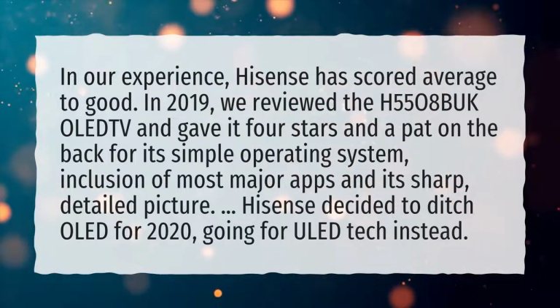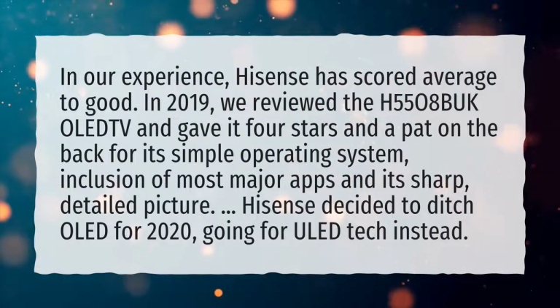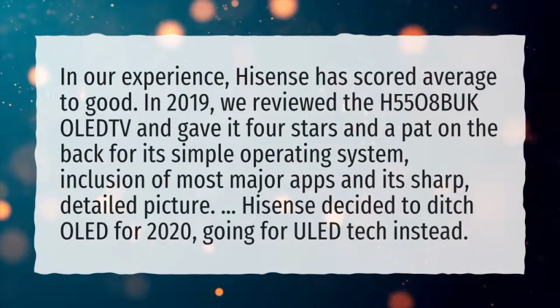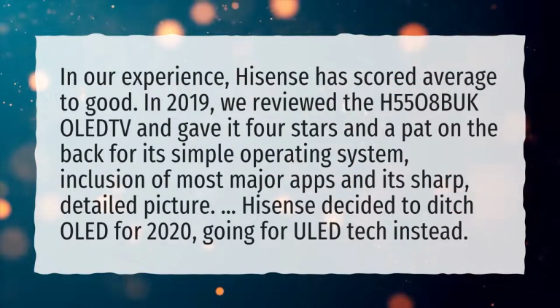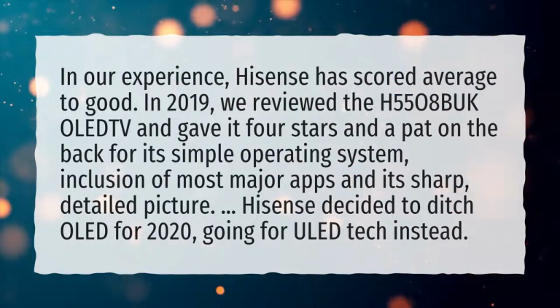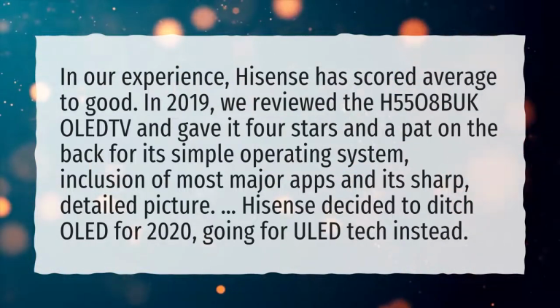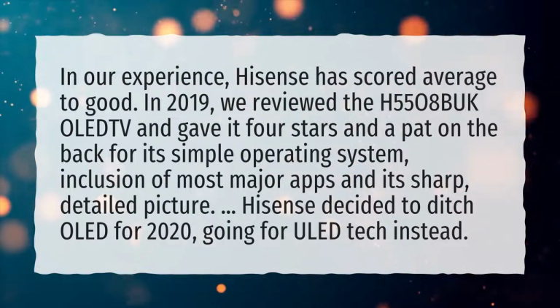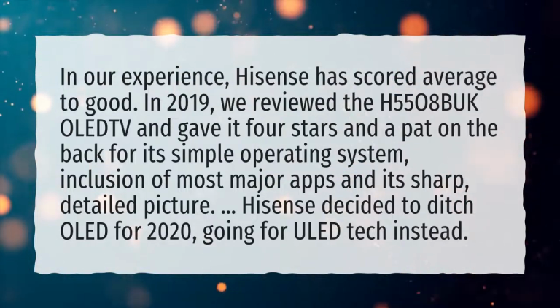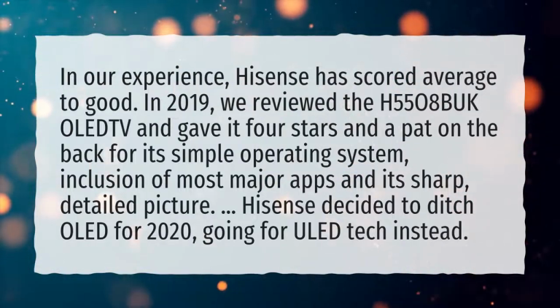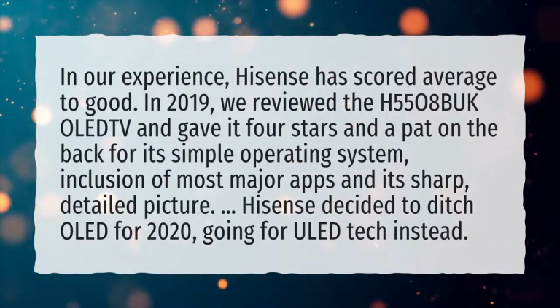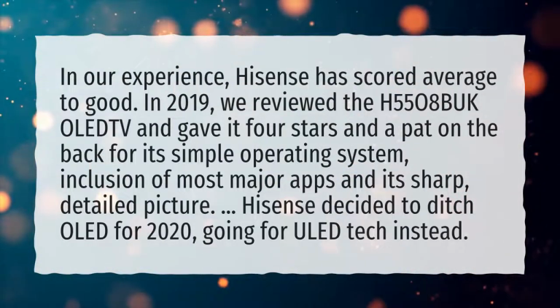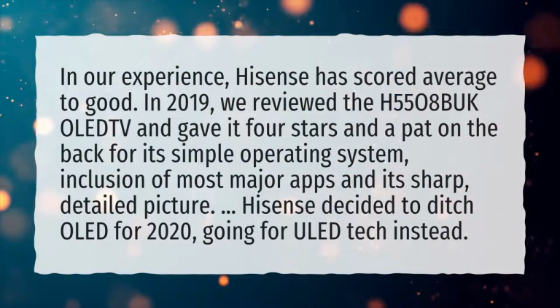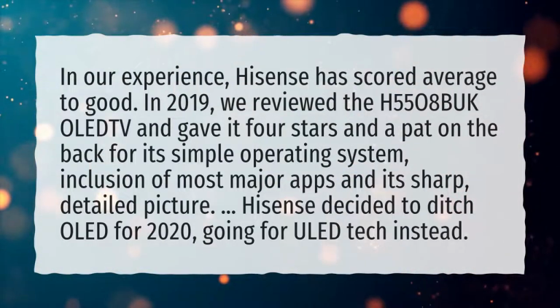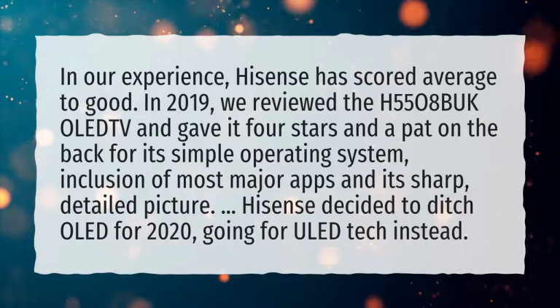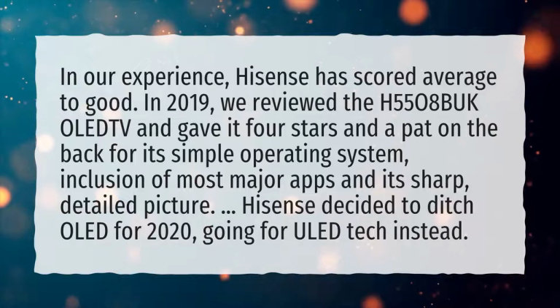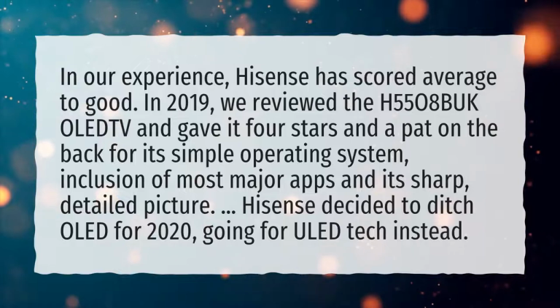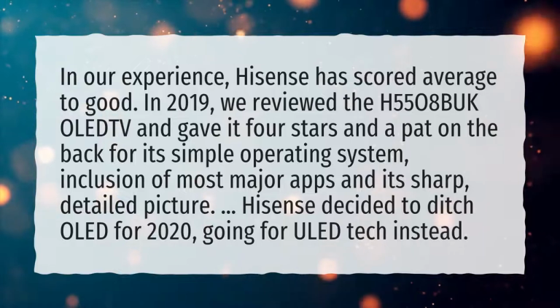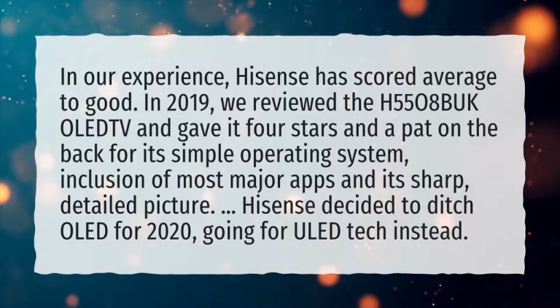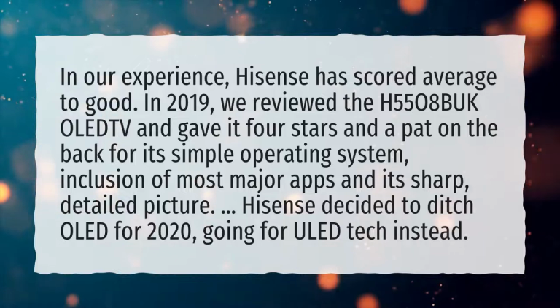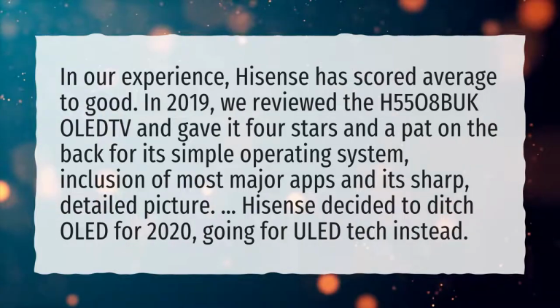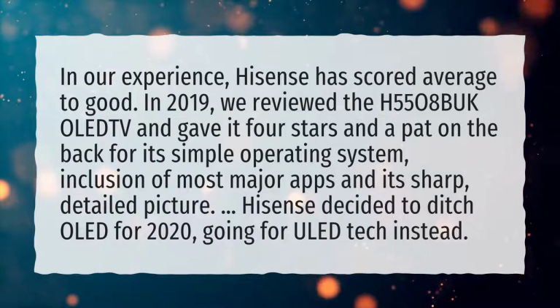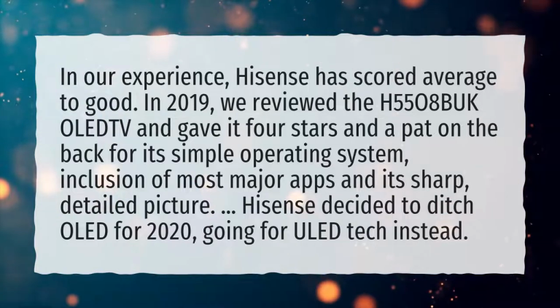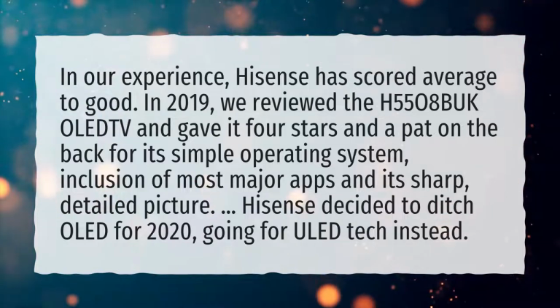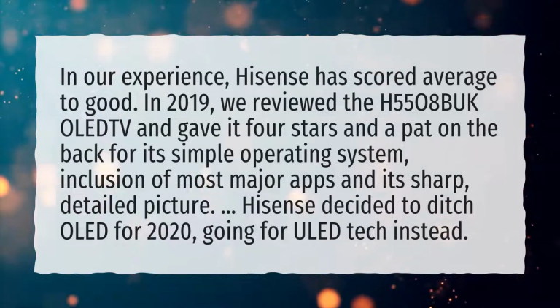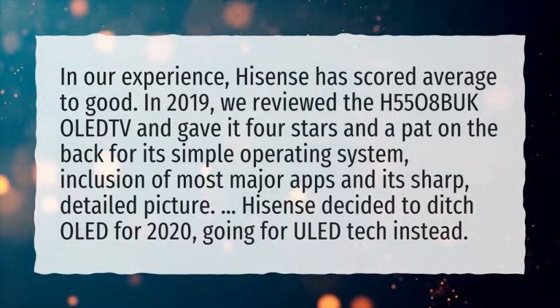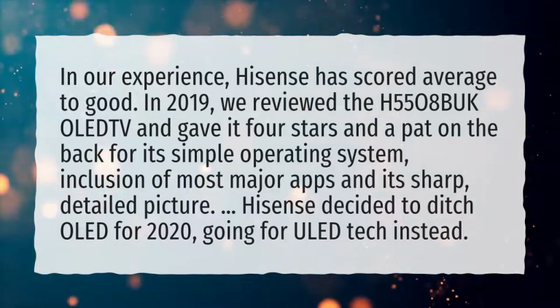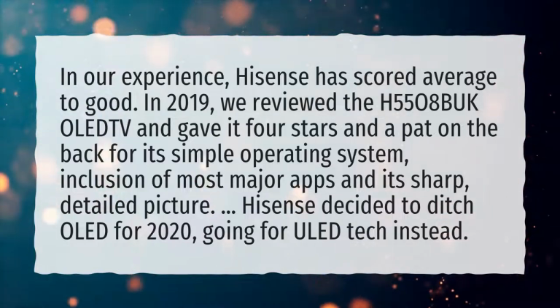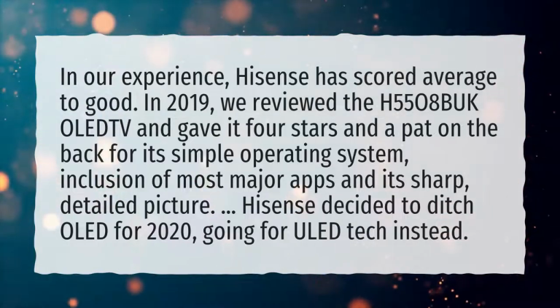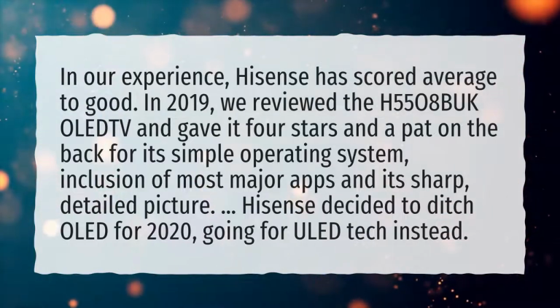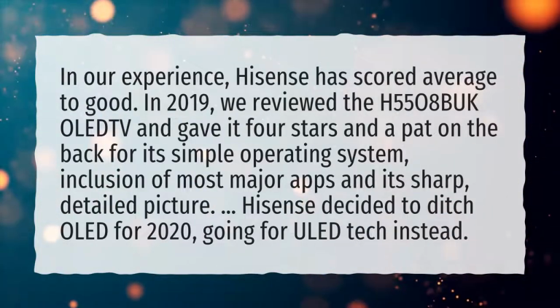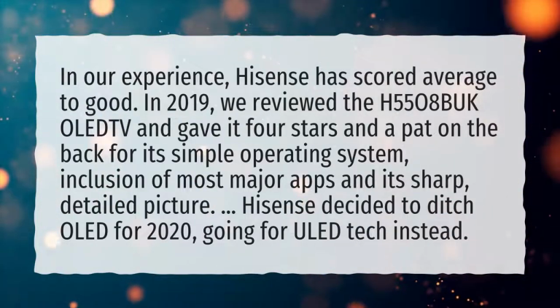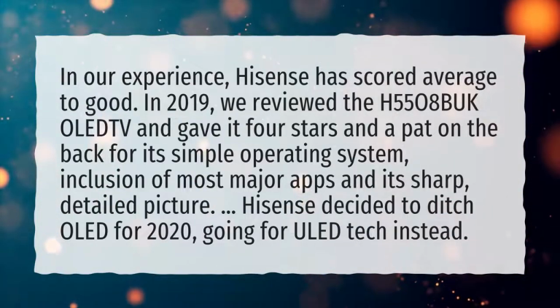Hisense decided to ditch OLED for 2020, going for ULED tech instead.